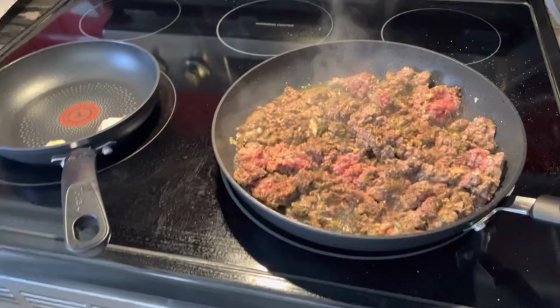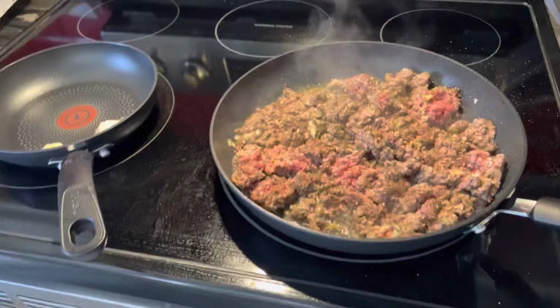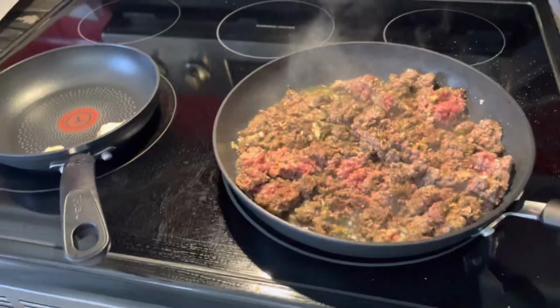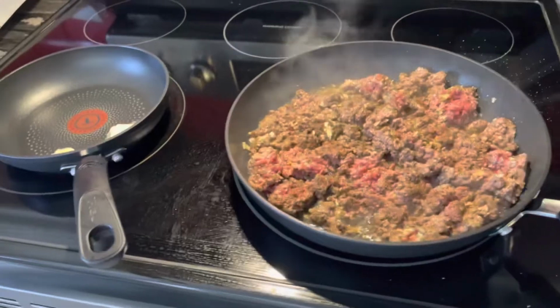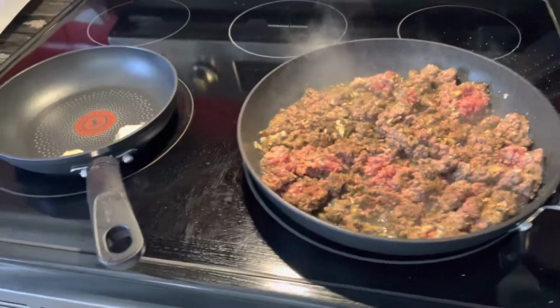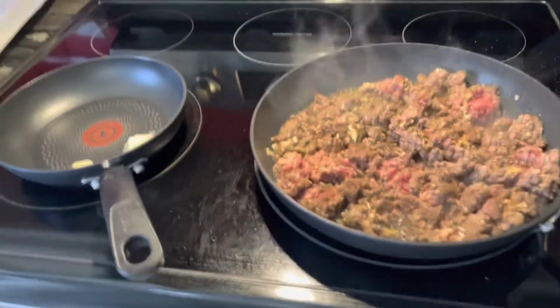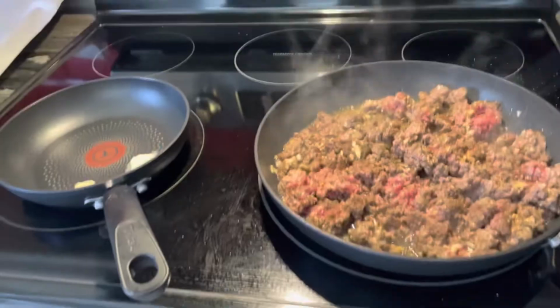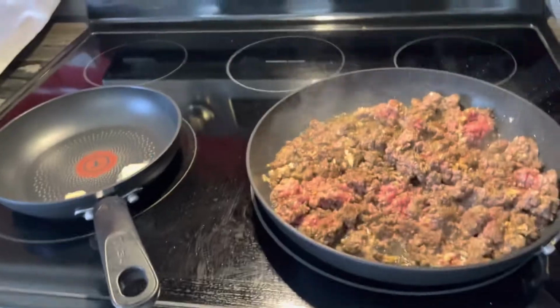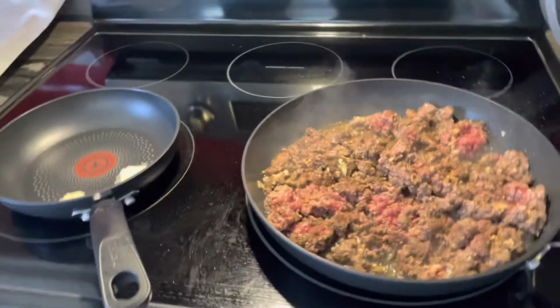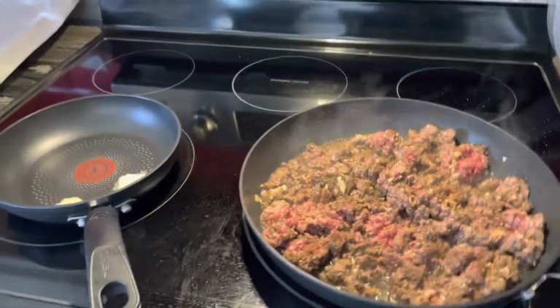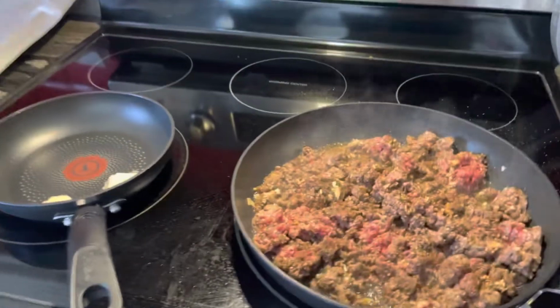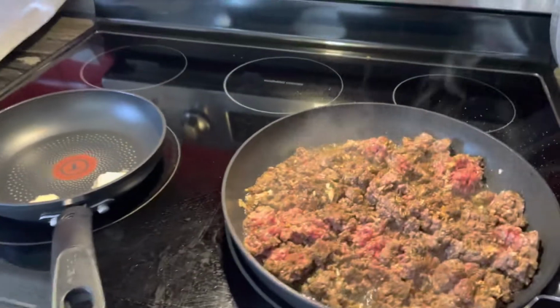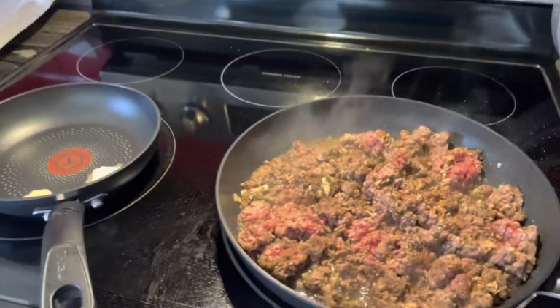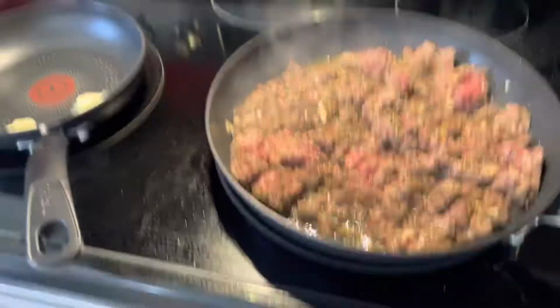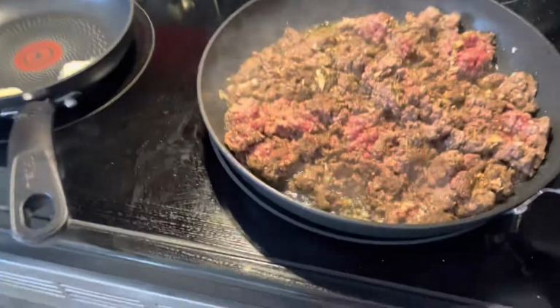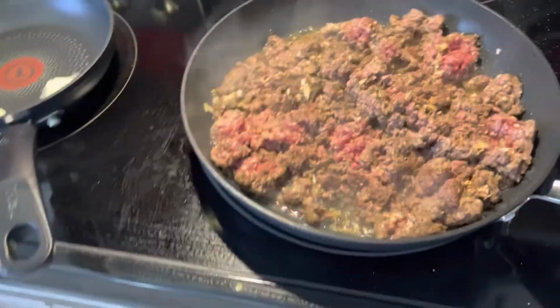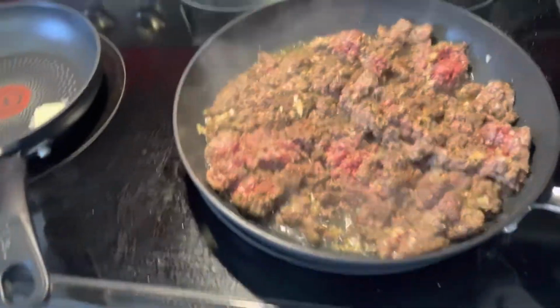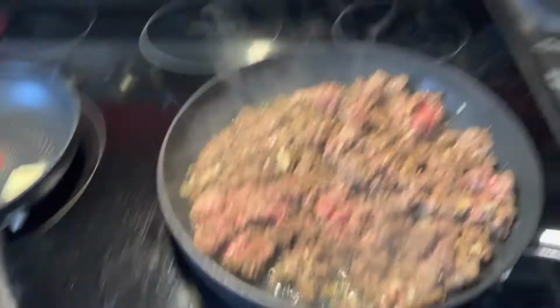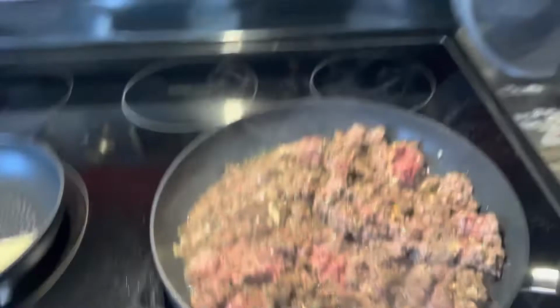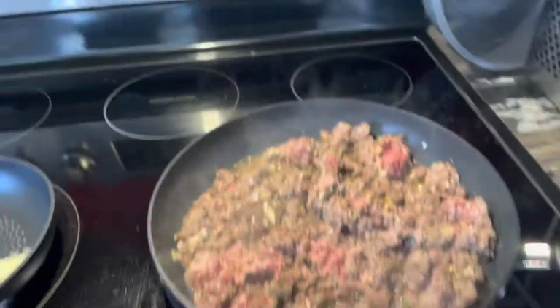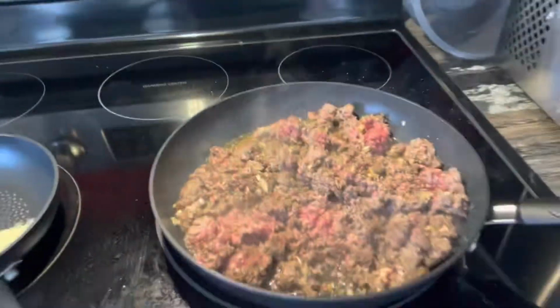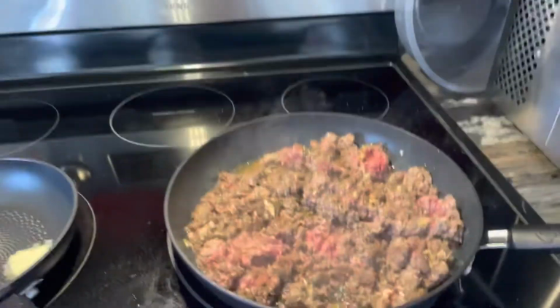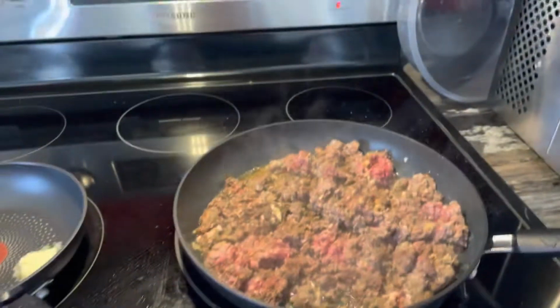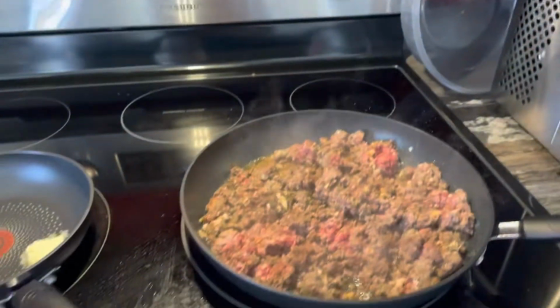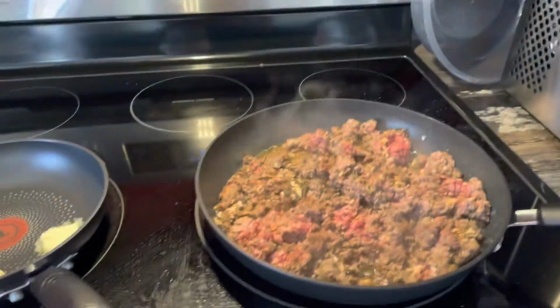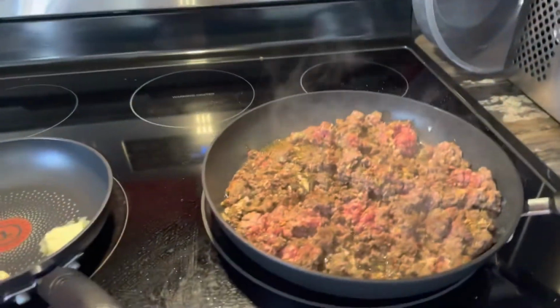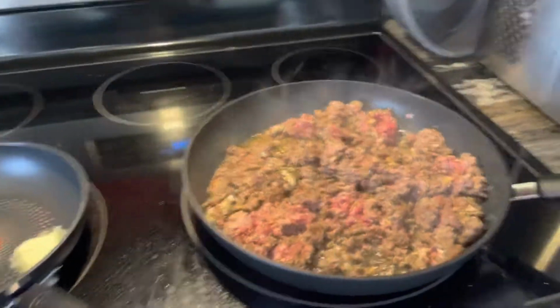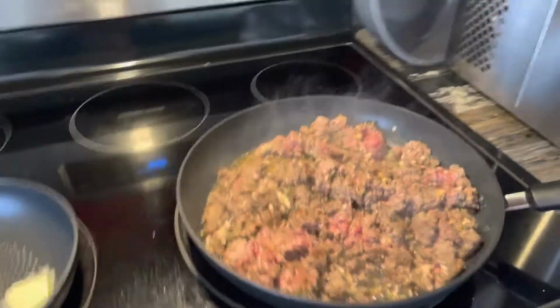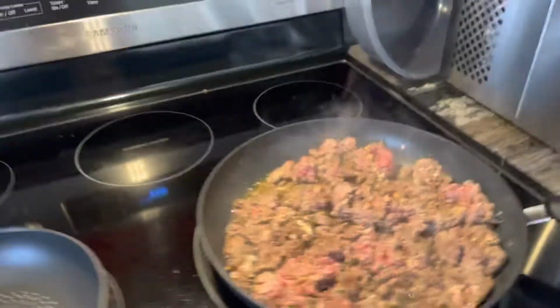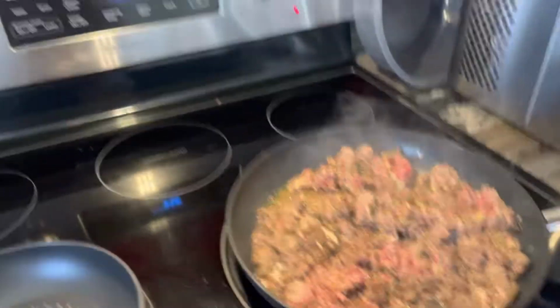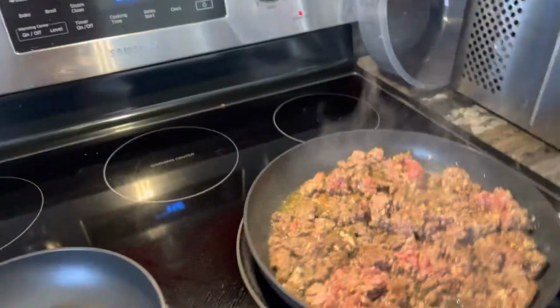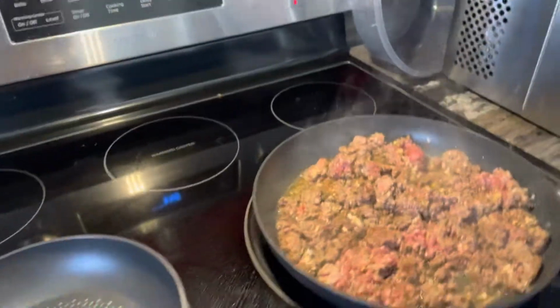Hey everybody, welcome back to our channel. I'm going to pop on here and show you what I'm up to.